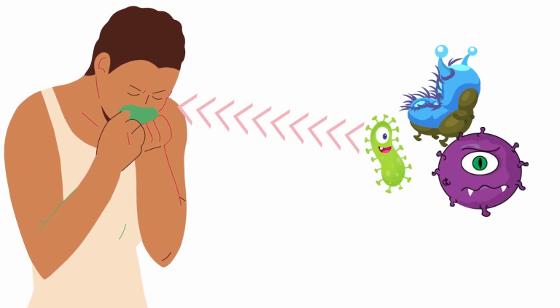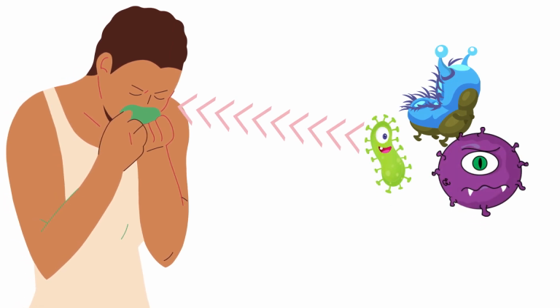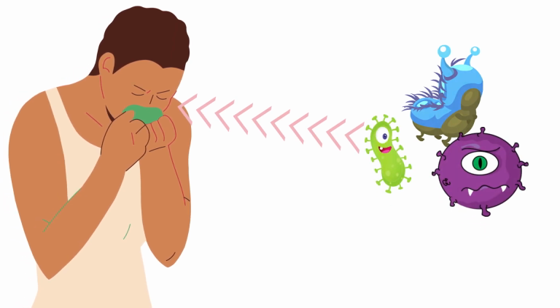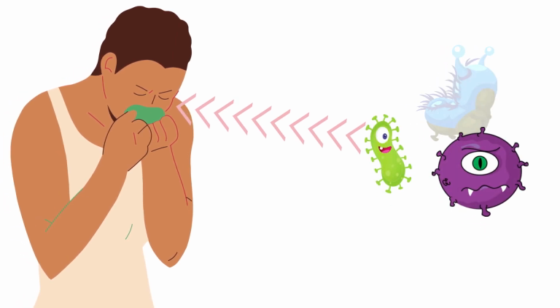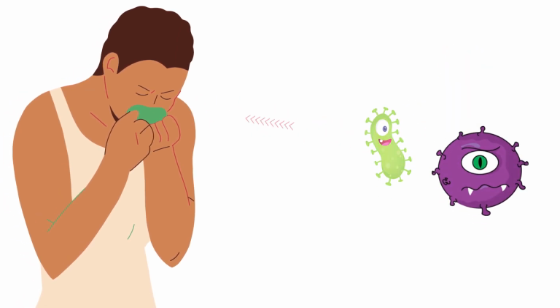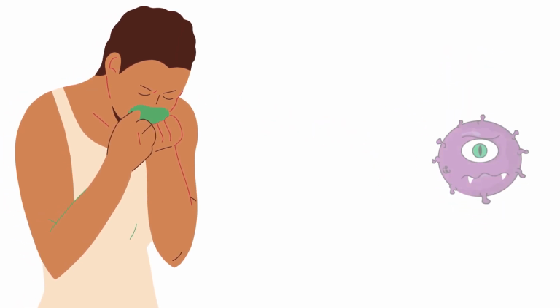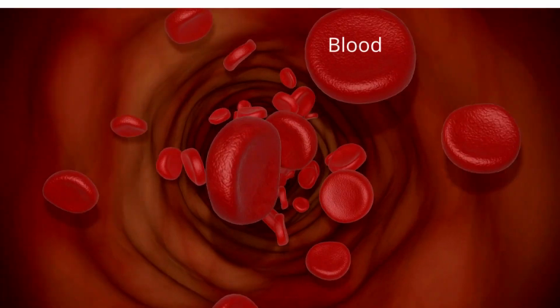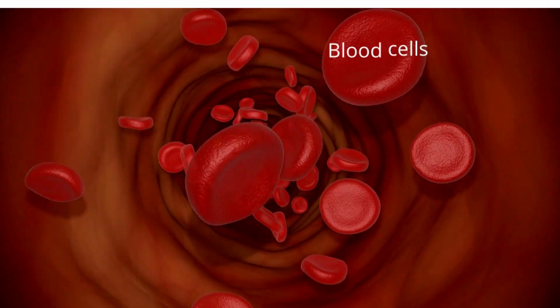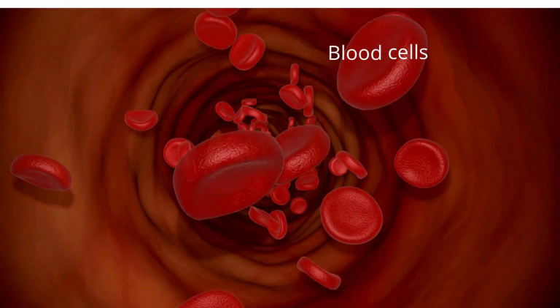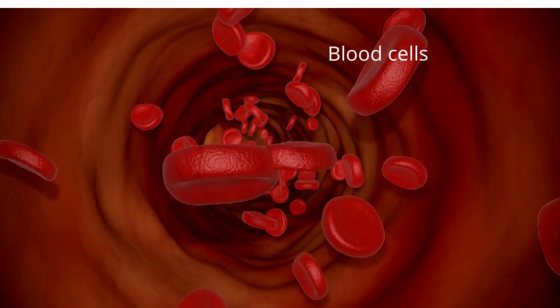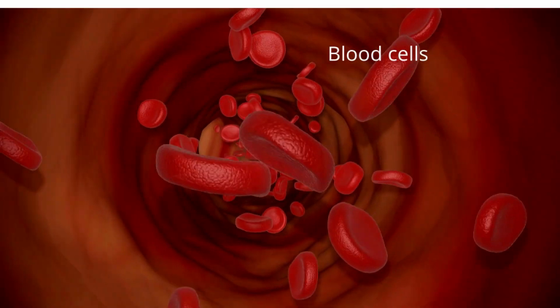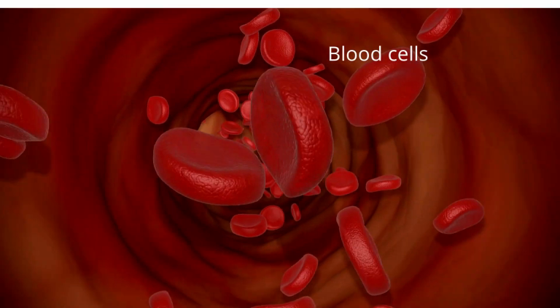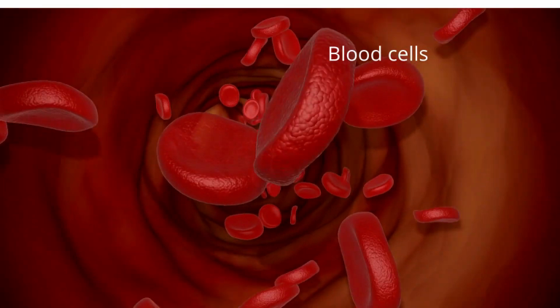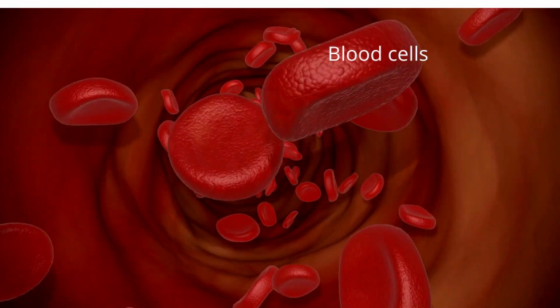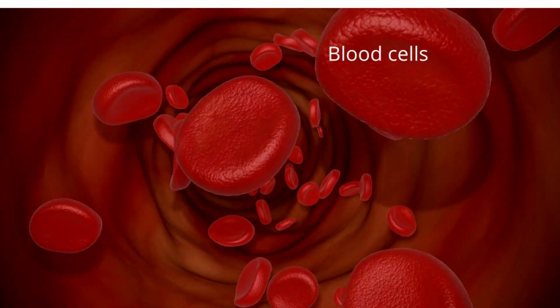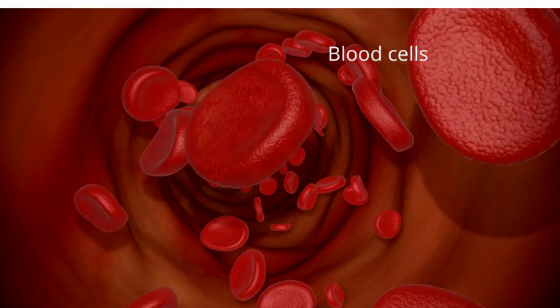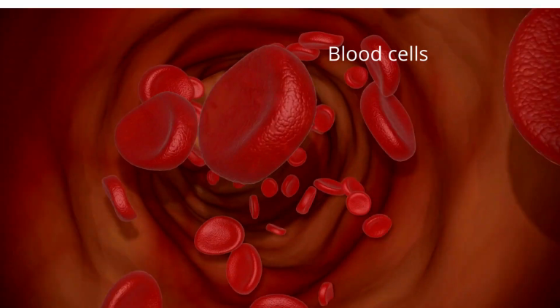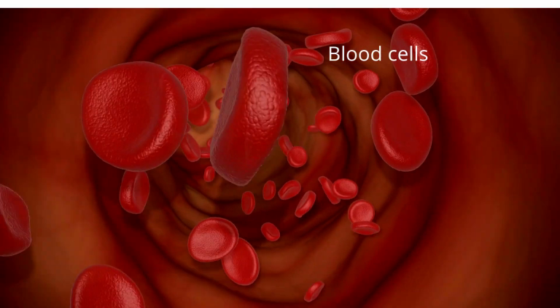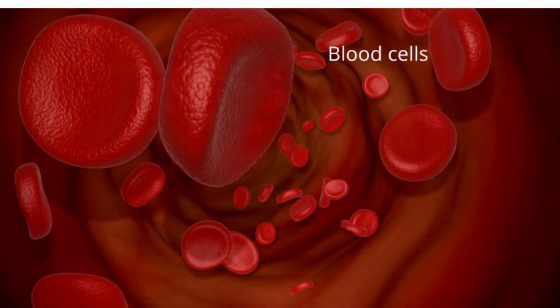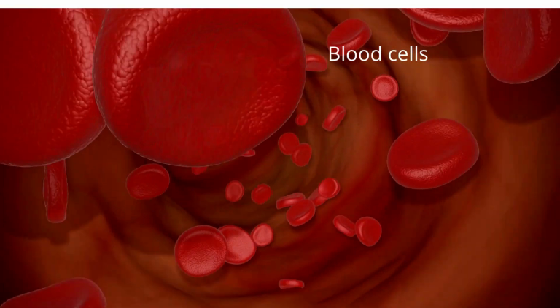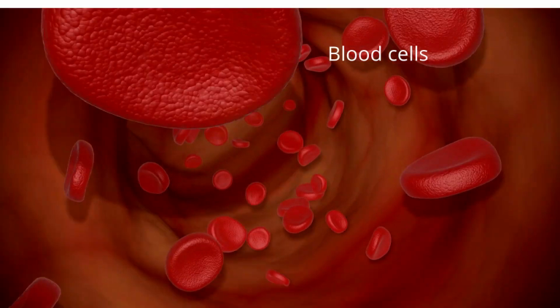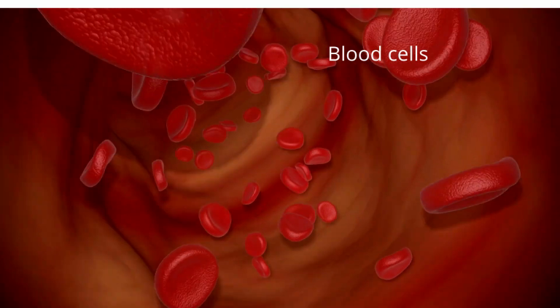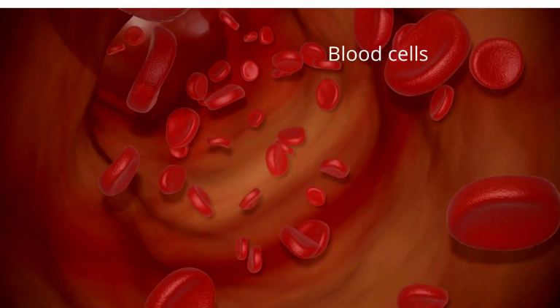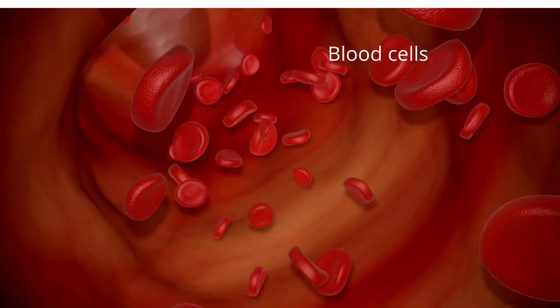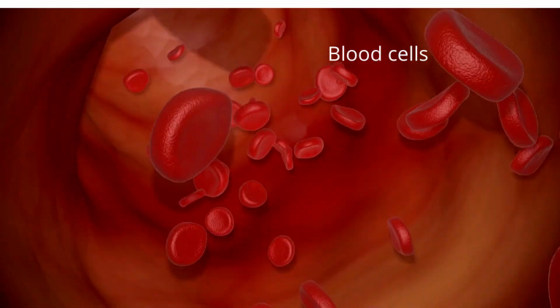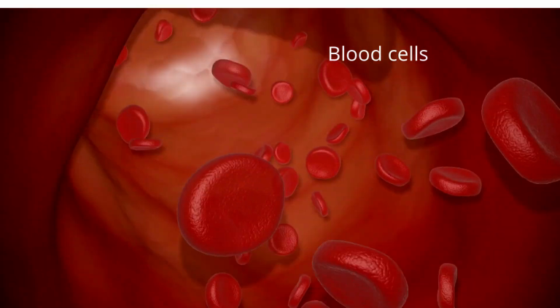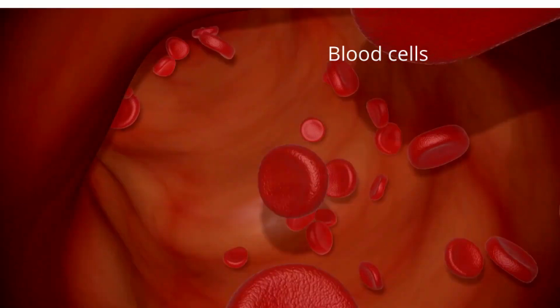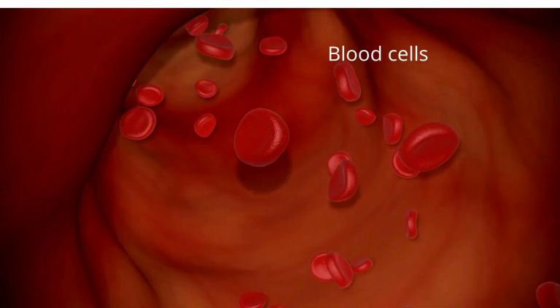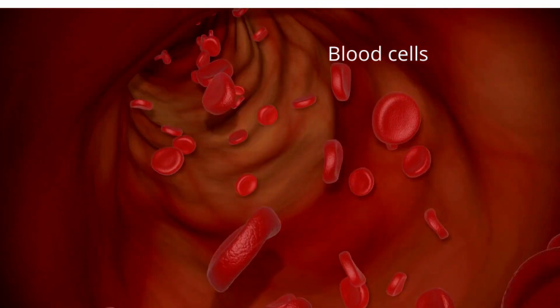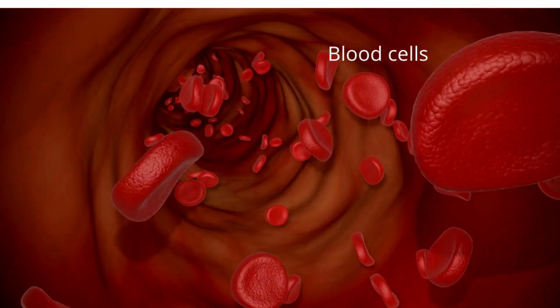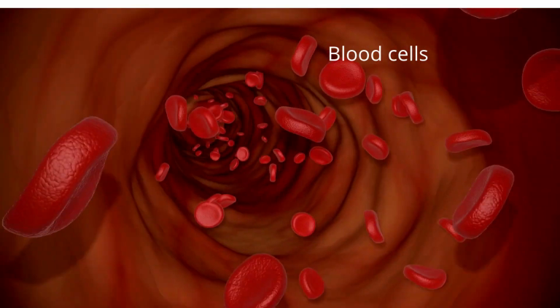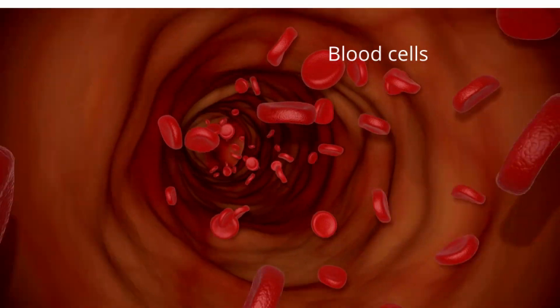Components of your blood include white blood cells, red blood cells, blood plasma, and platelets.